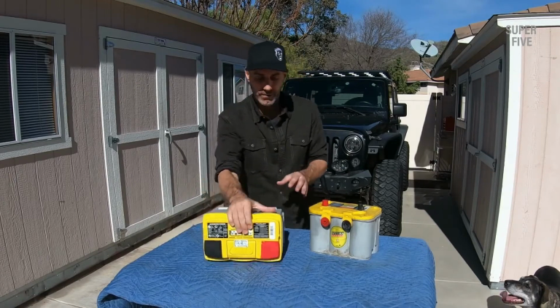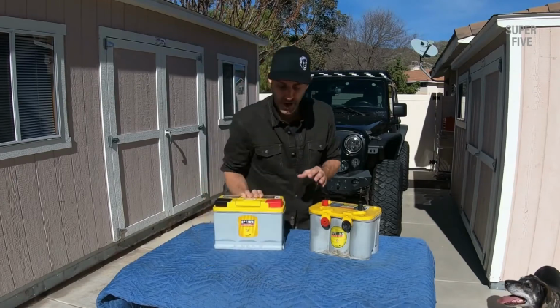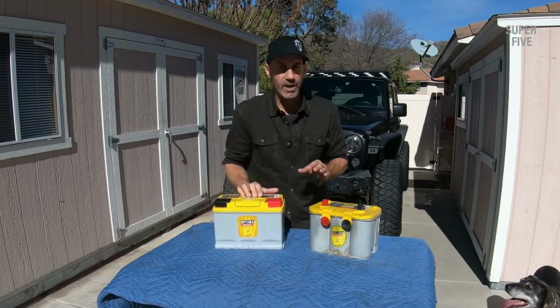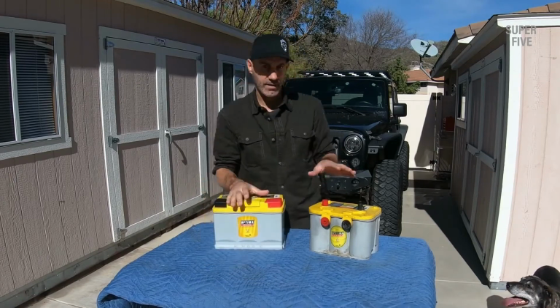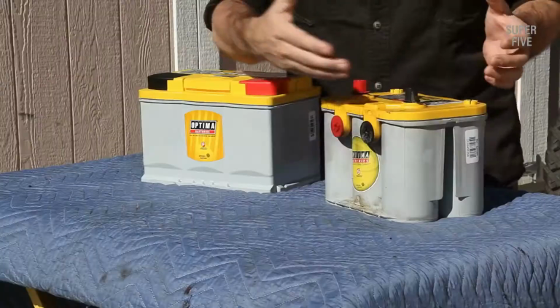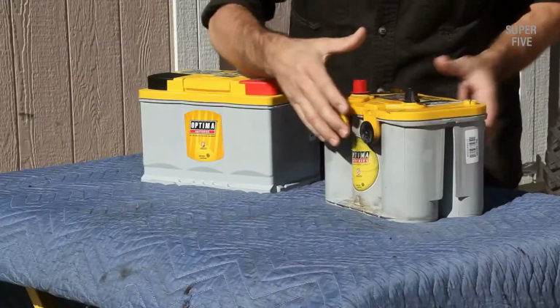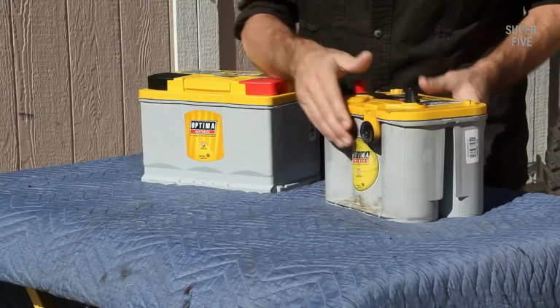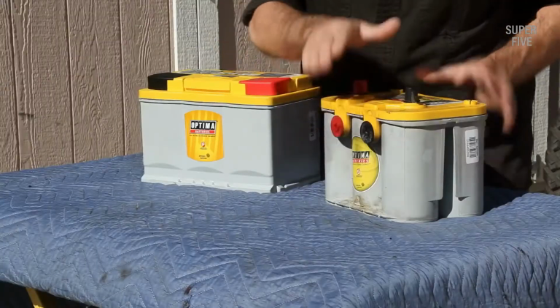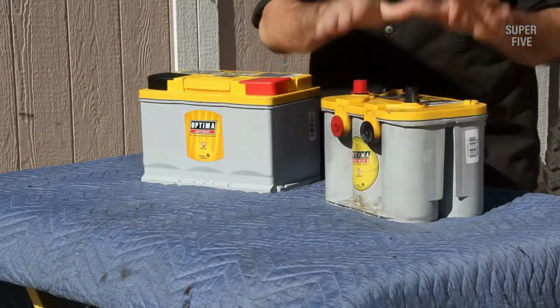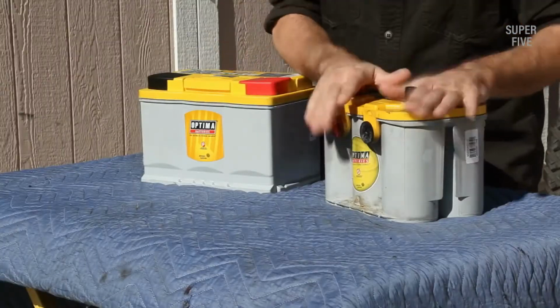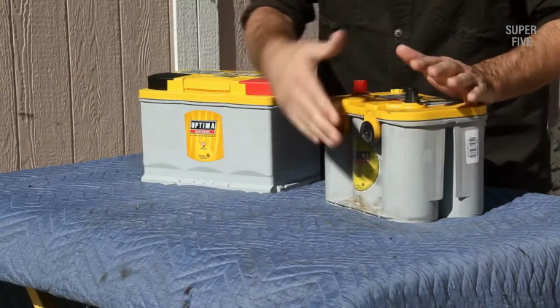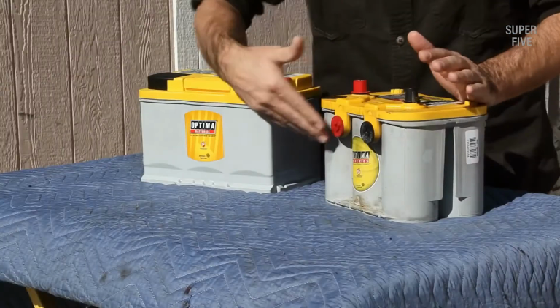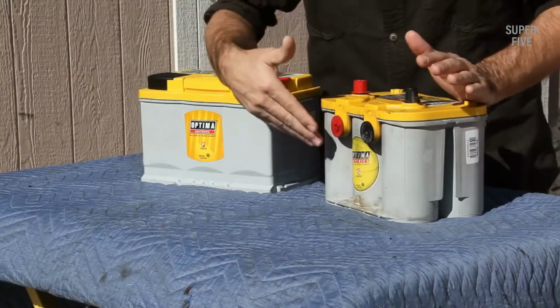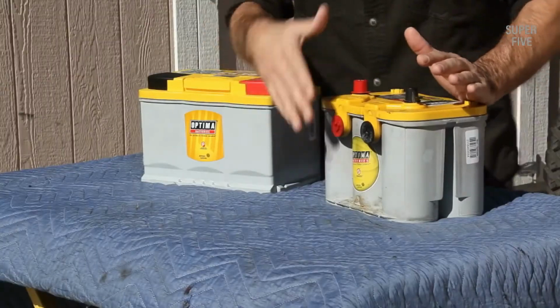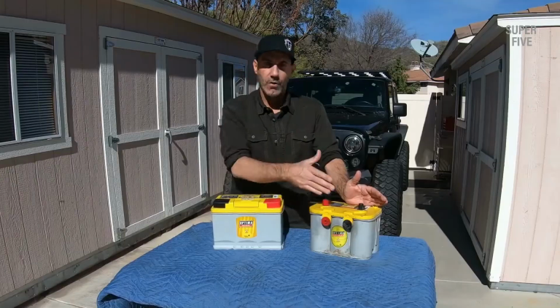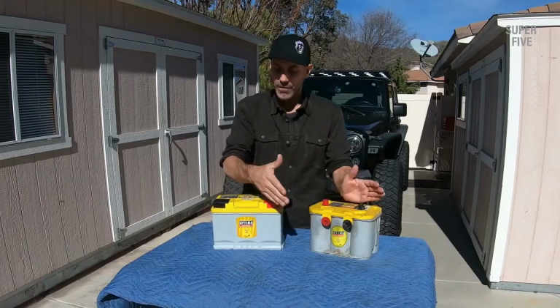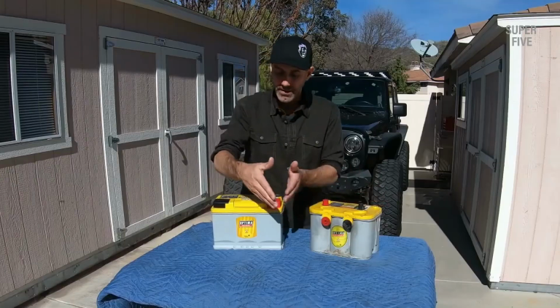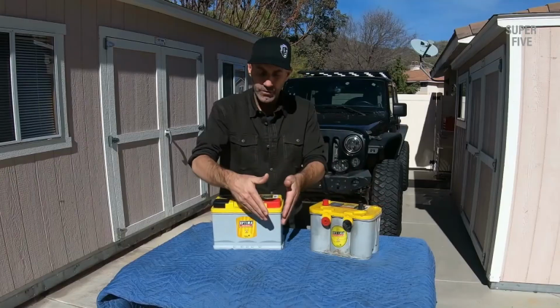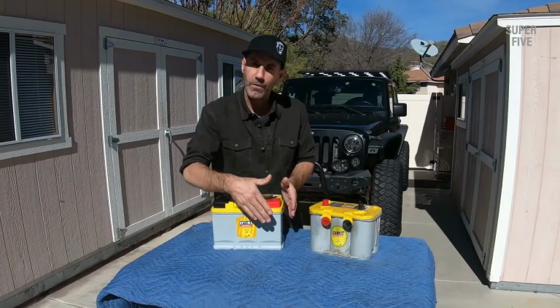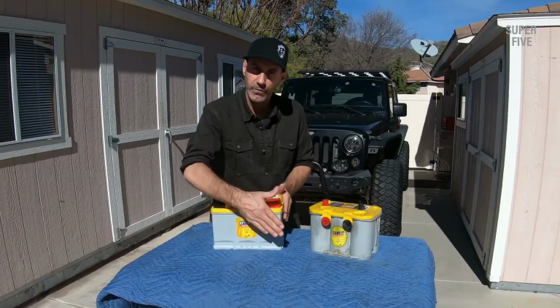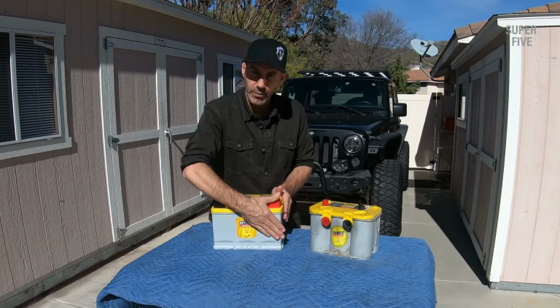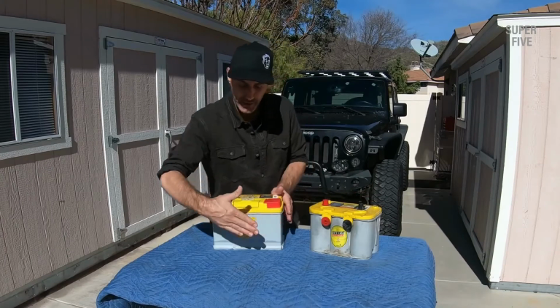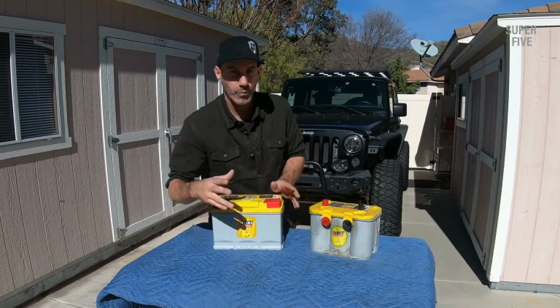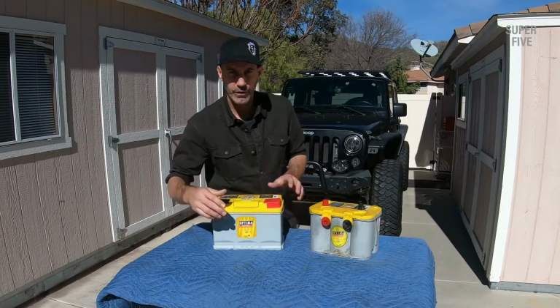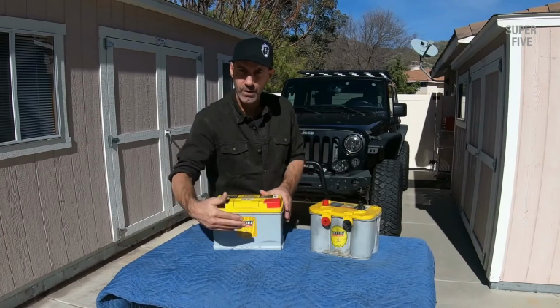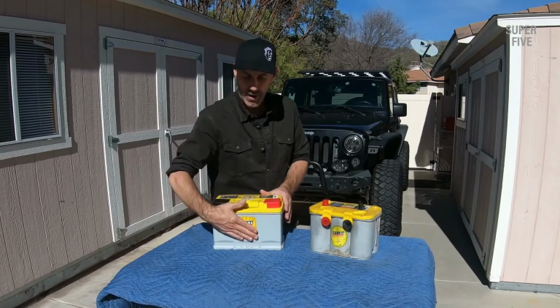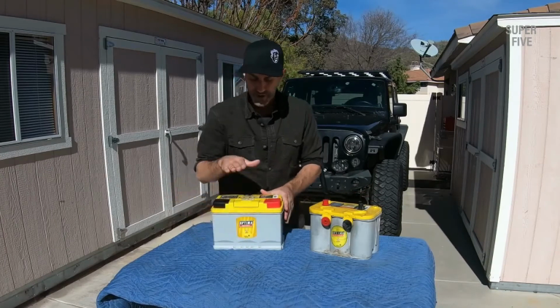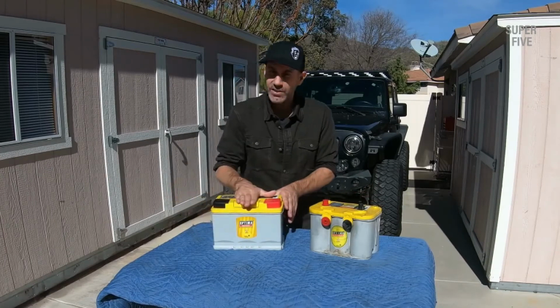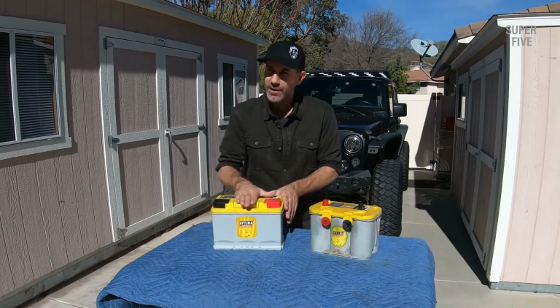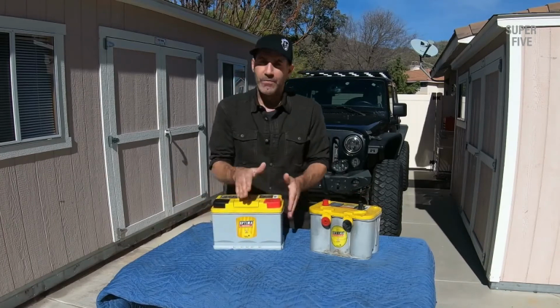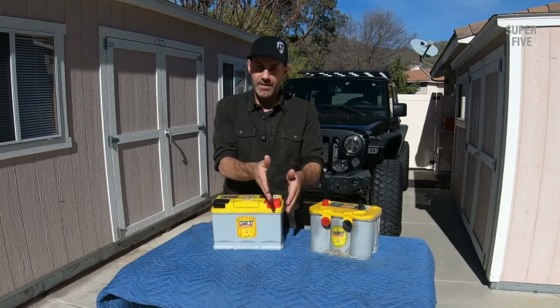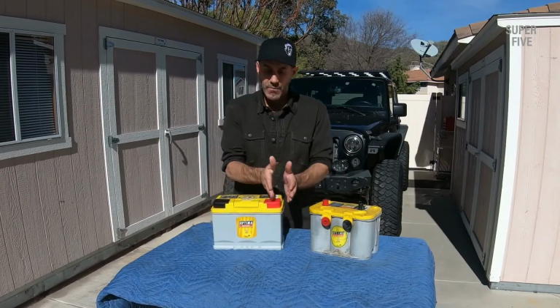Pros: shock-resistant construction, reliable. Cons: there have been supply chain issues, and cost.